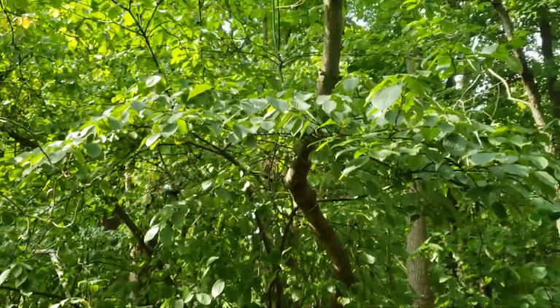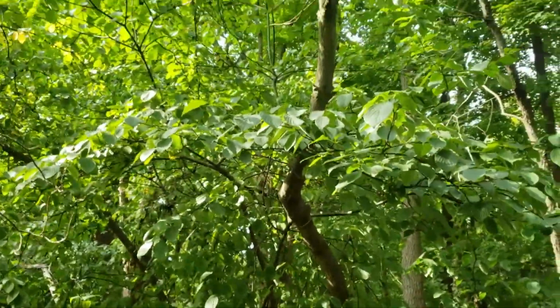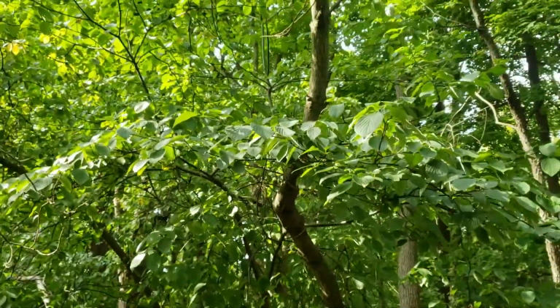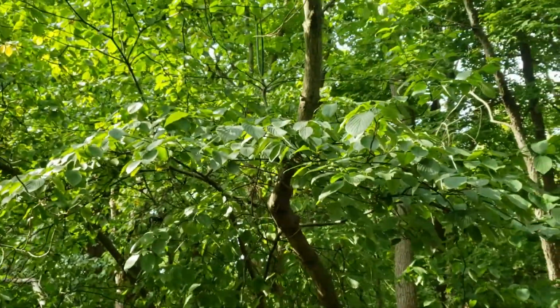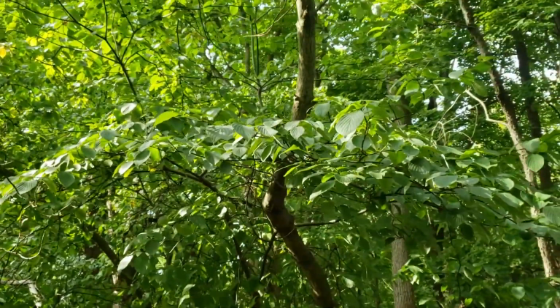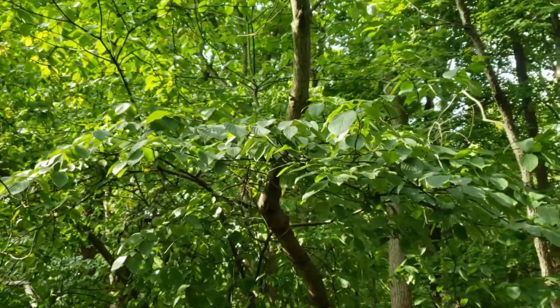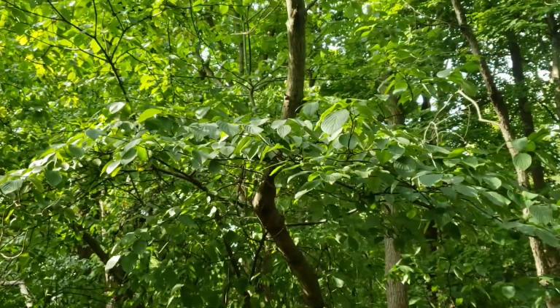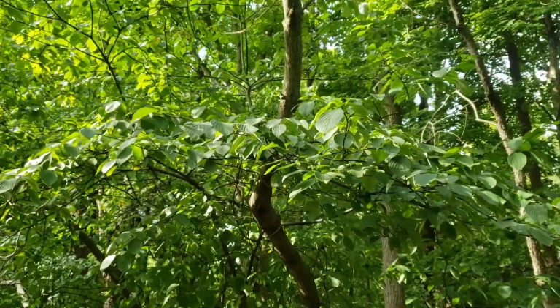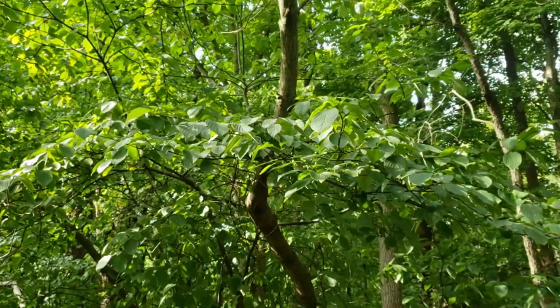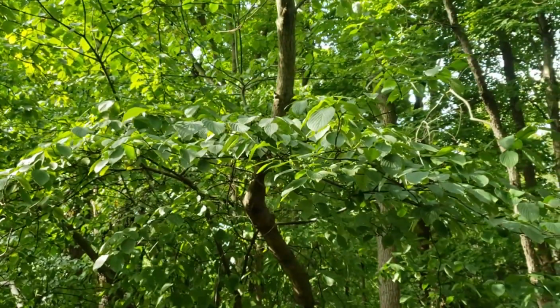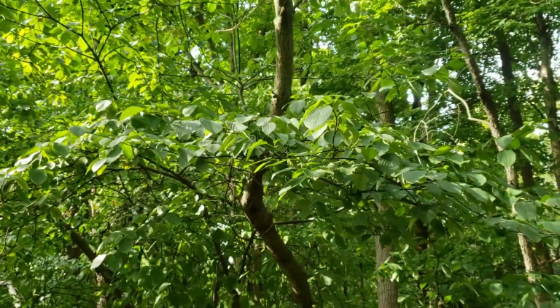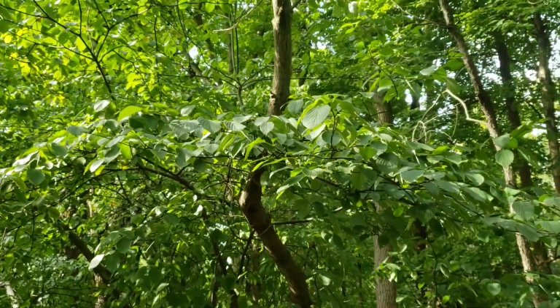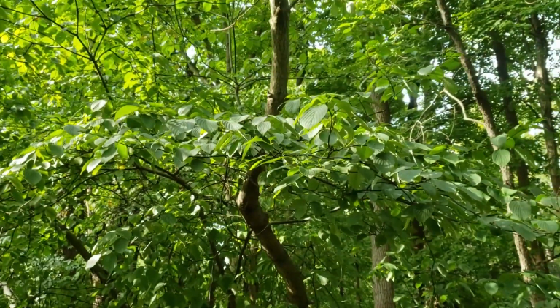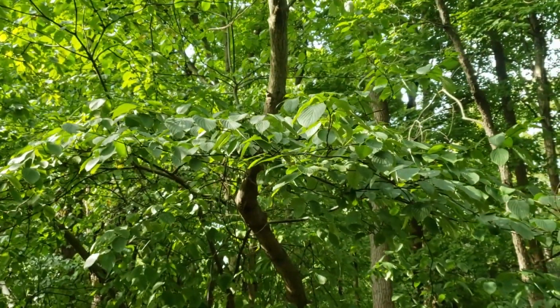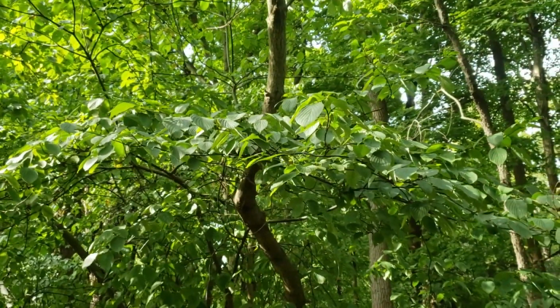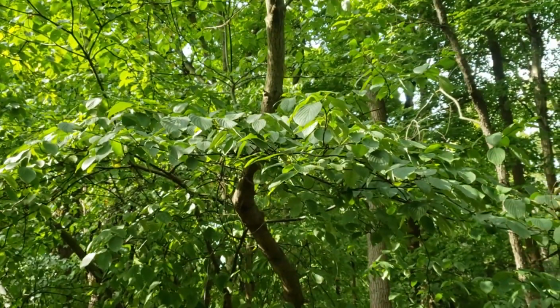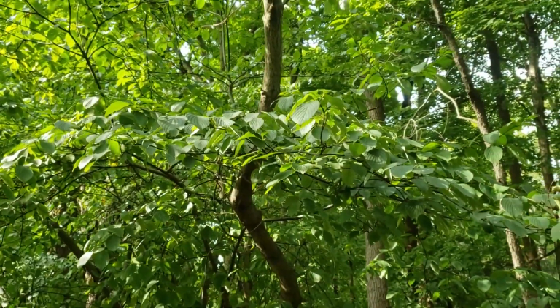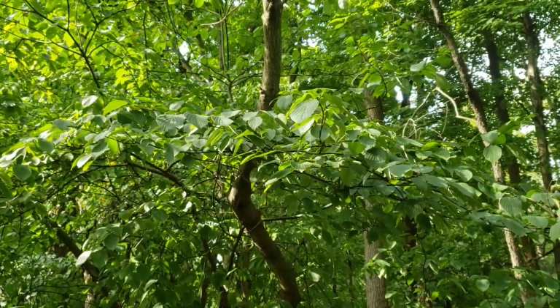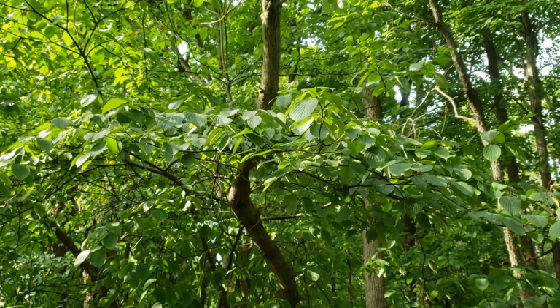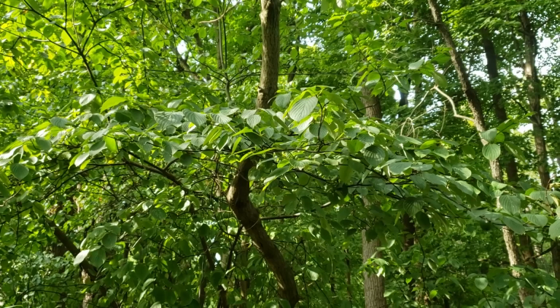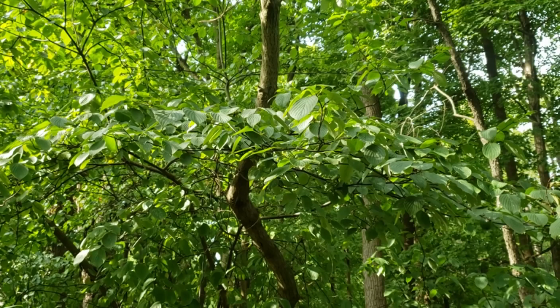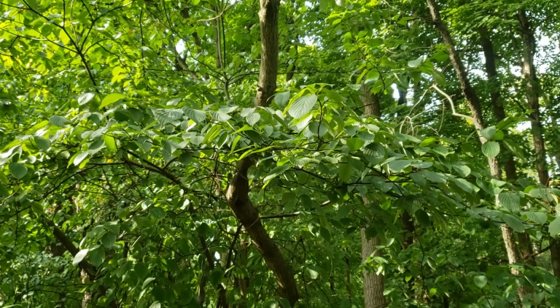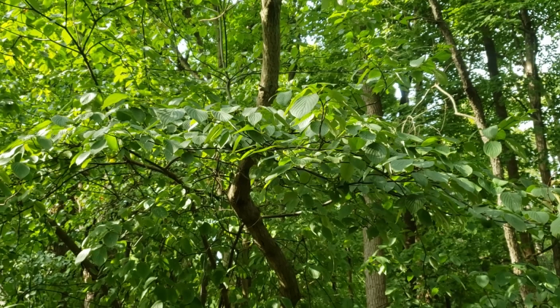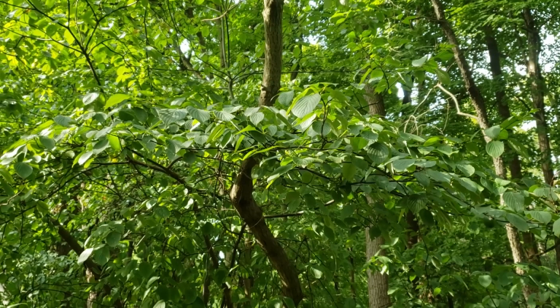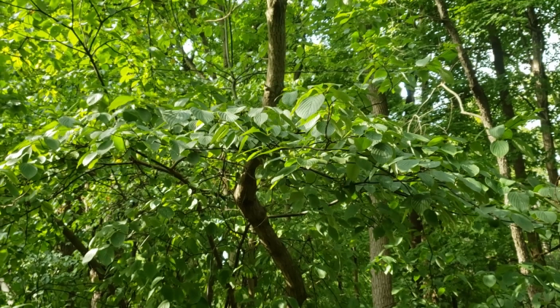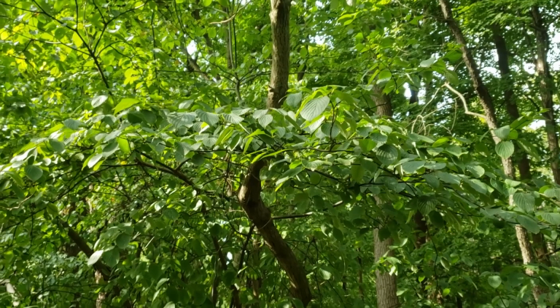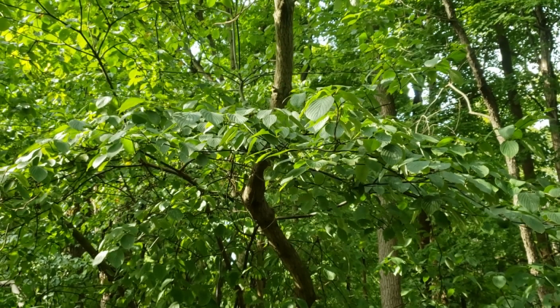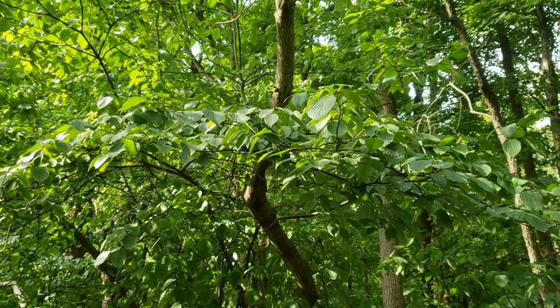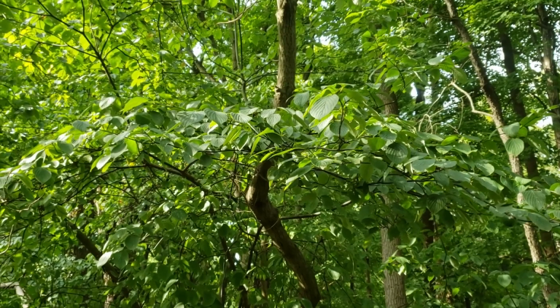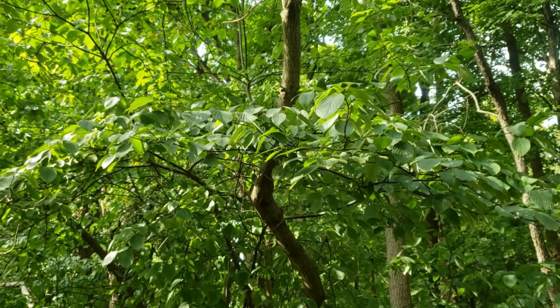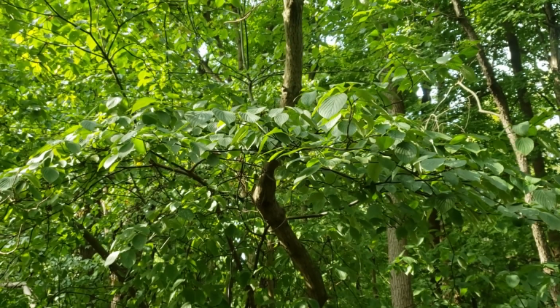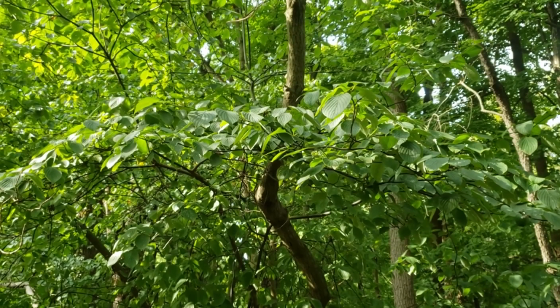So alternate leaf dogwood — one of our rule breakers, but one you might encounter in our Indiana woodlands.